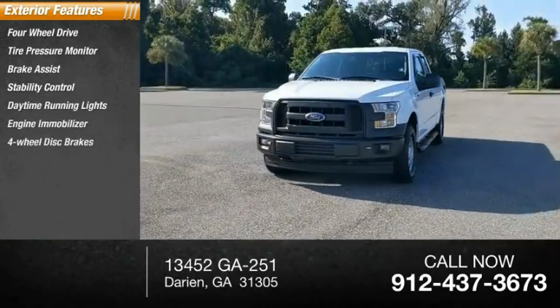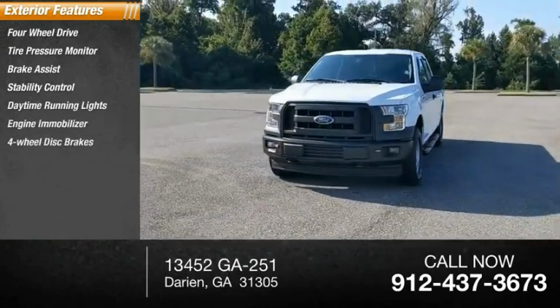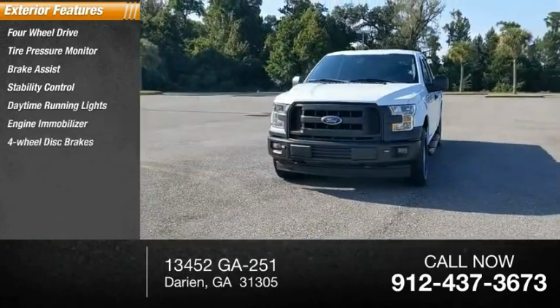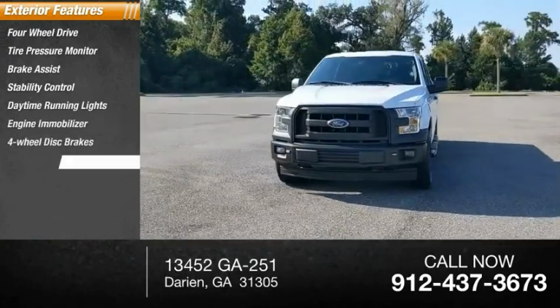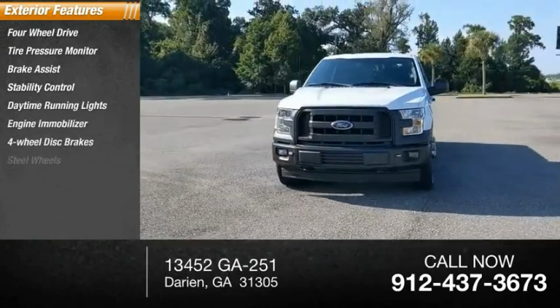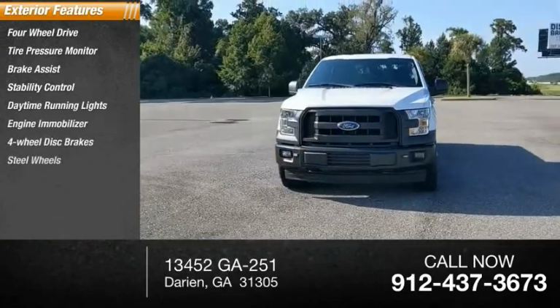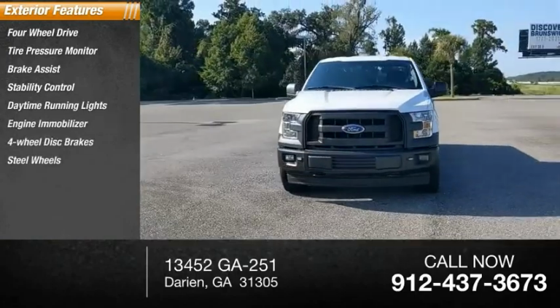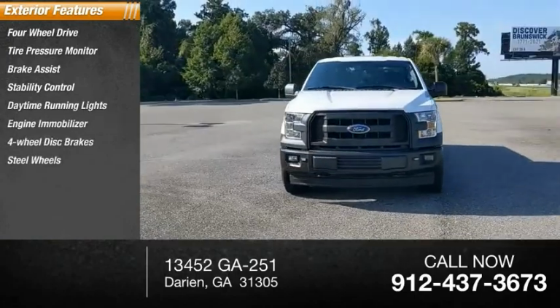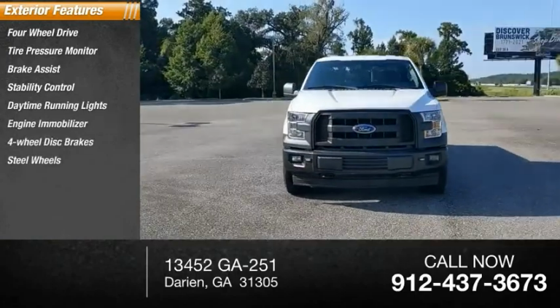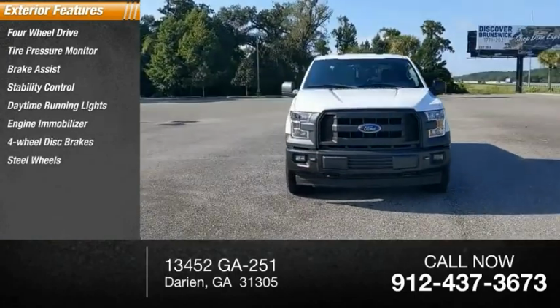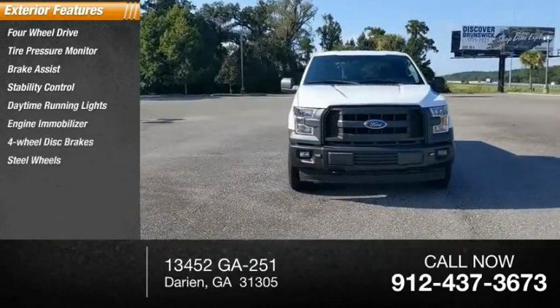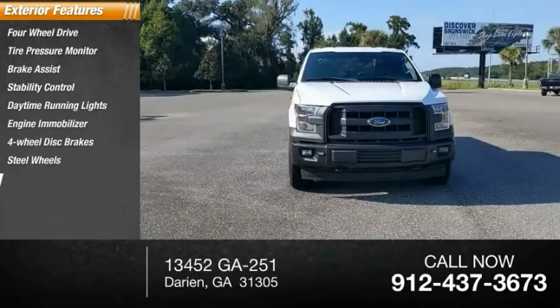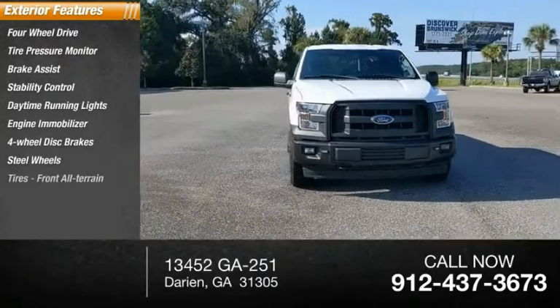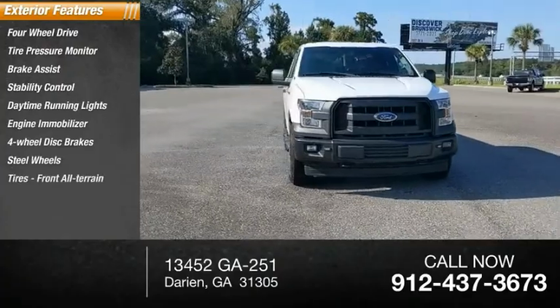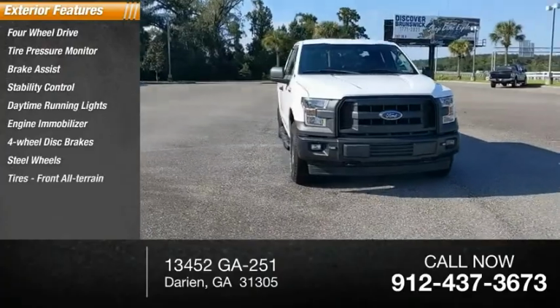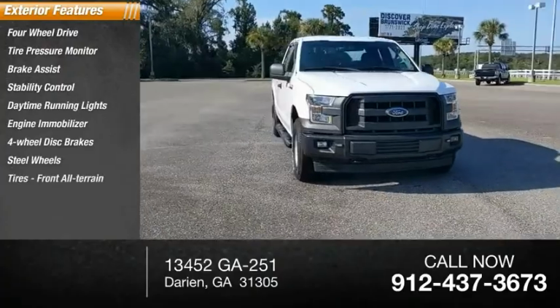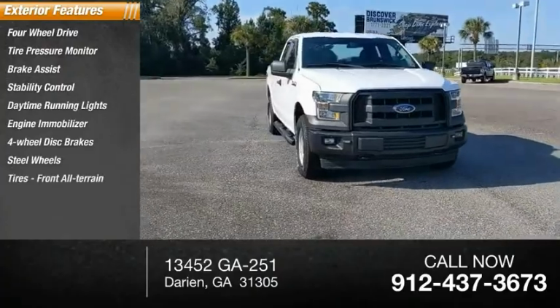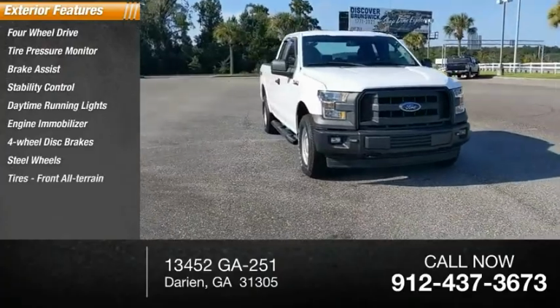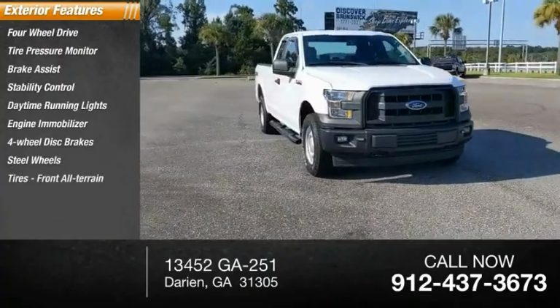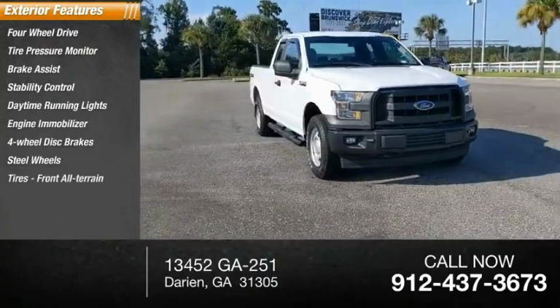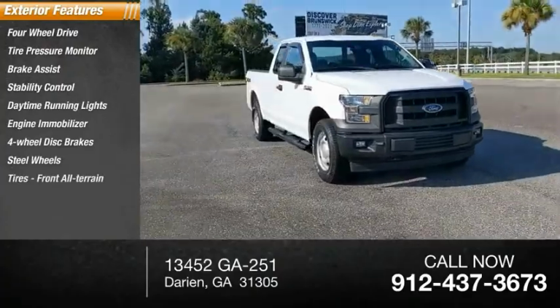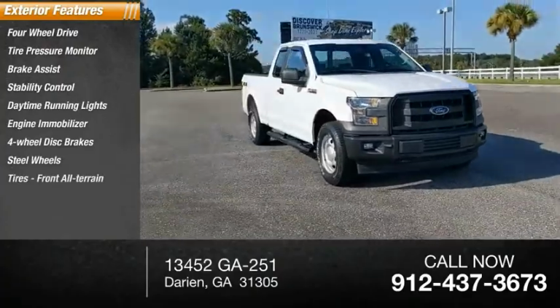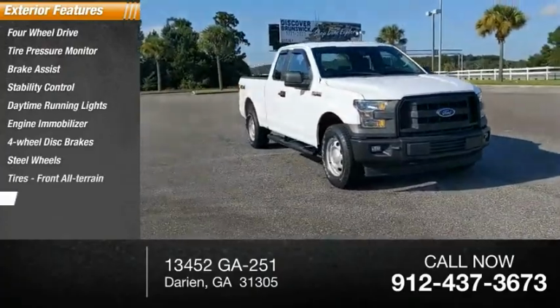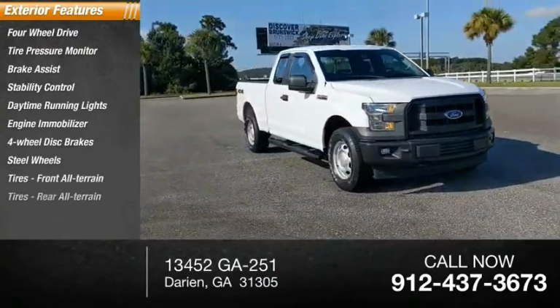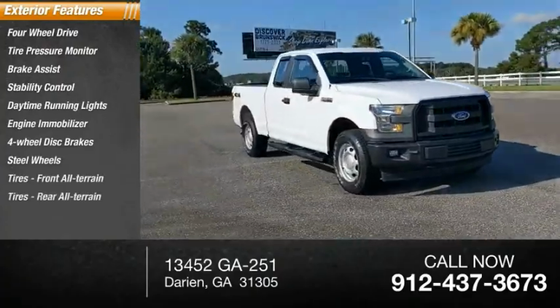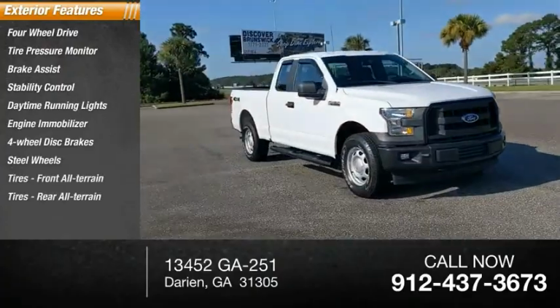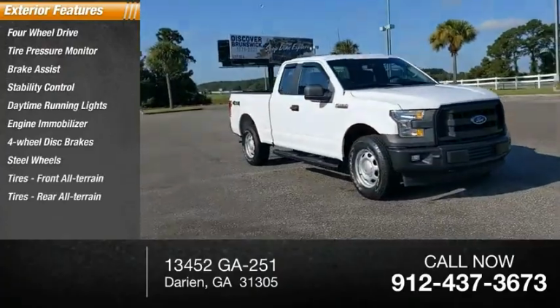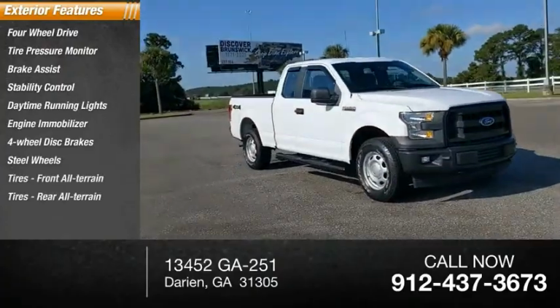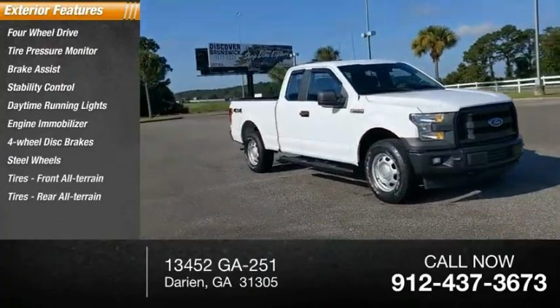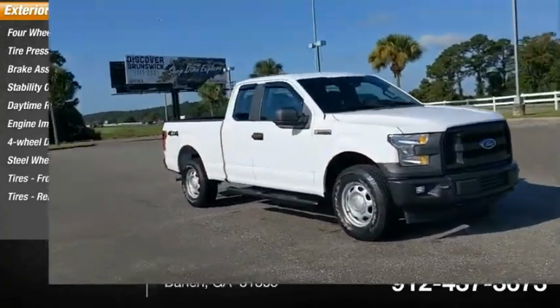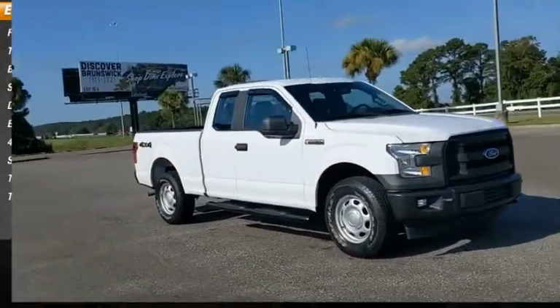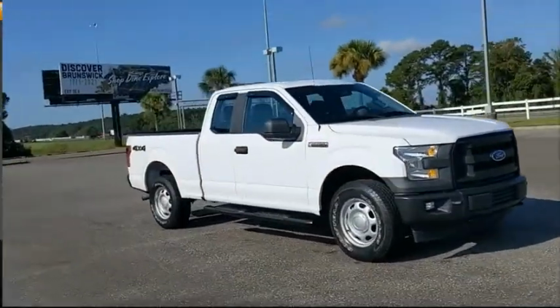Additional features include four-wheel disc brakes, steel wheels, front all-terrain tires, and rear all-terrain tires.